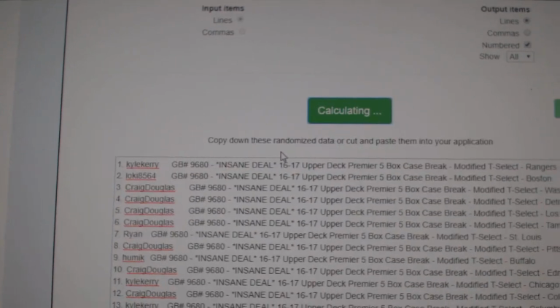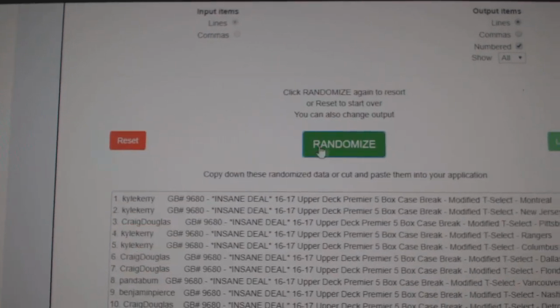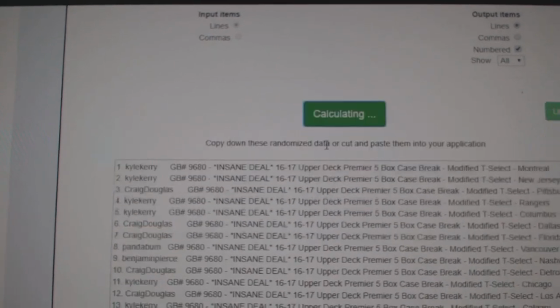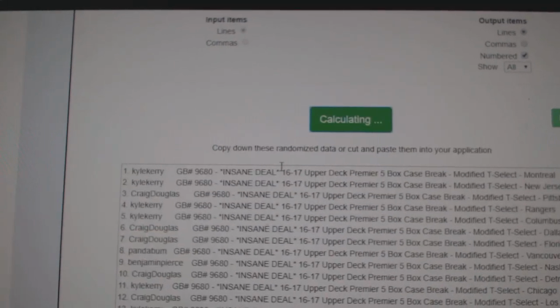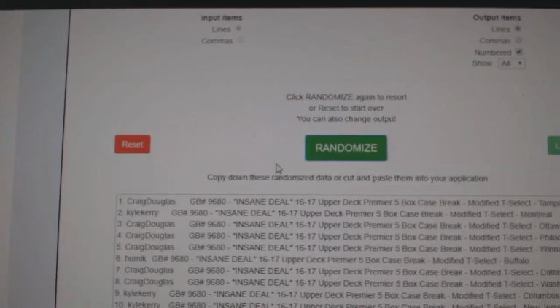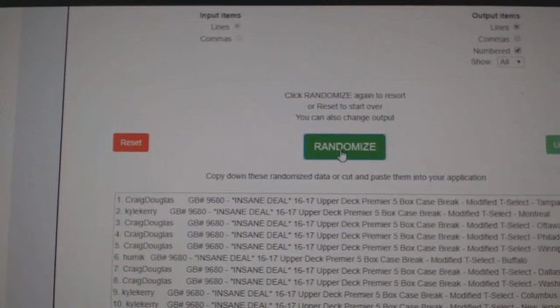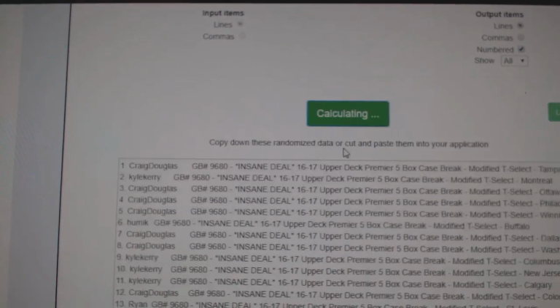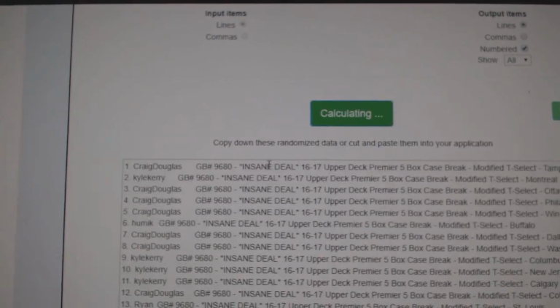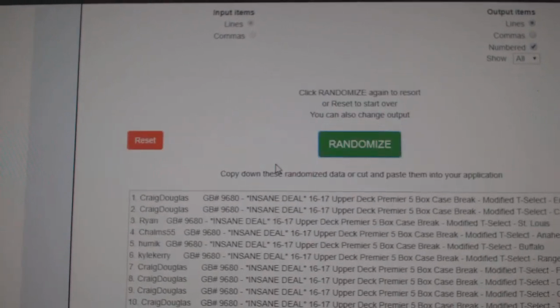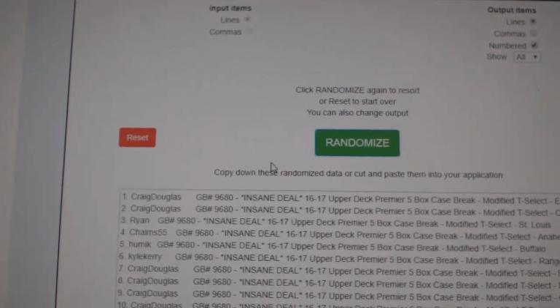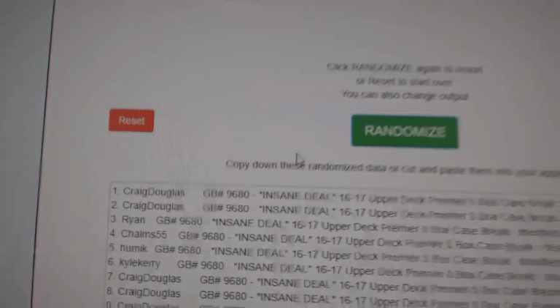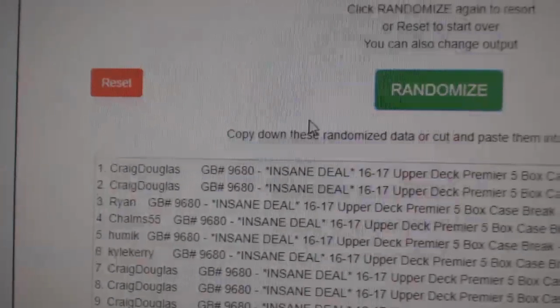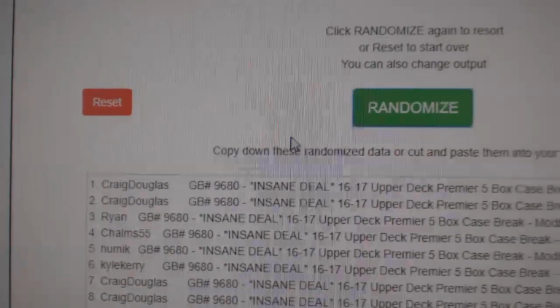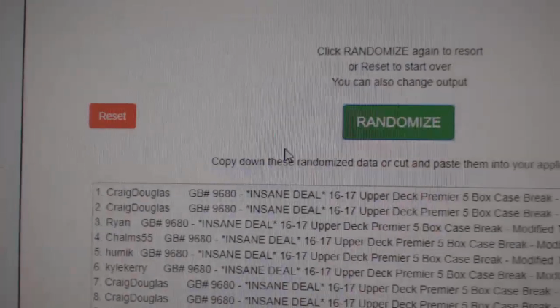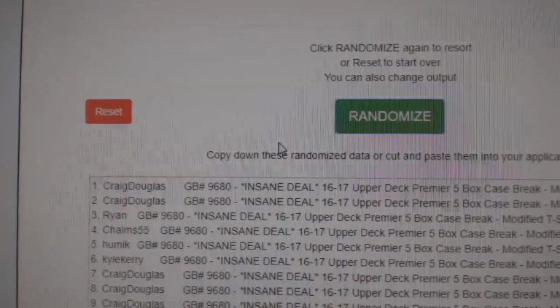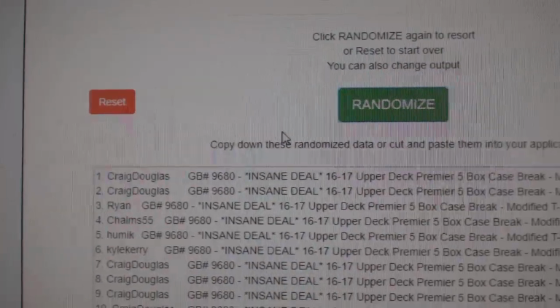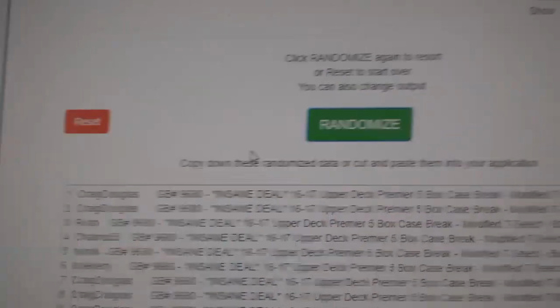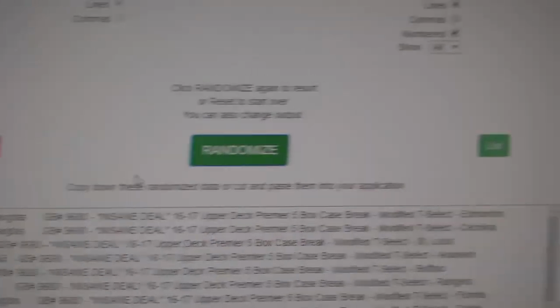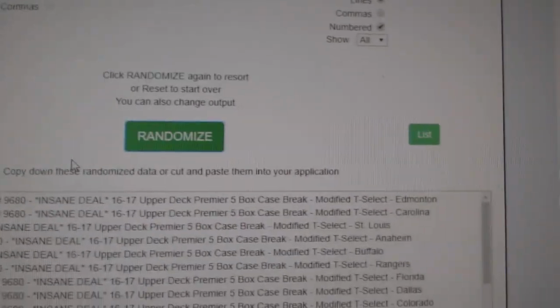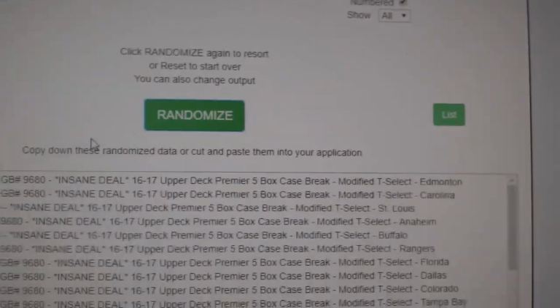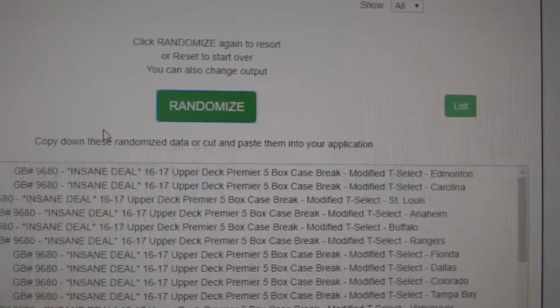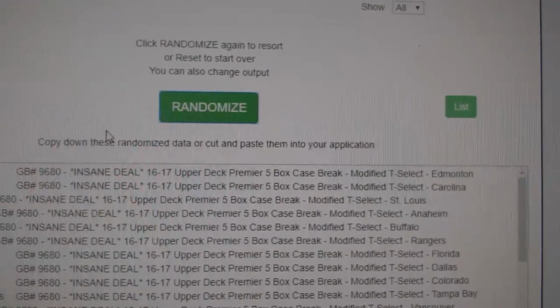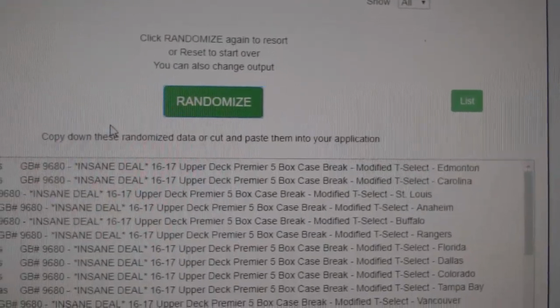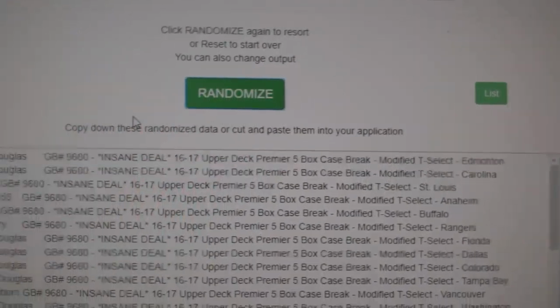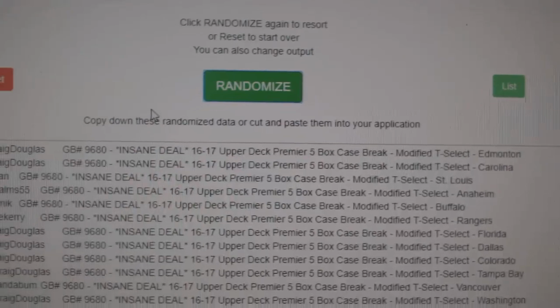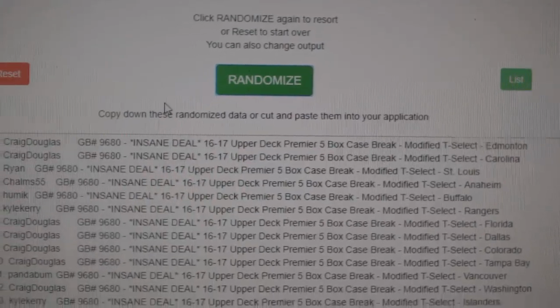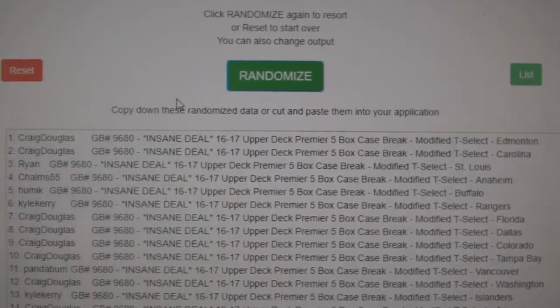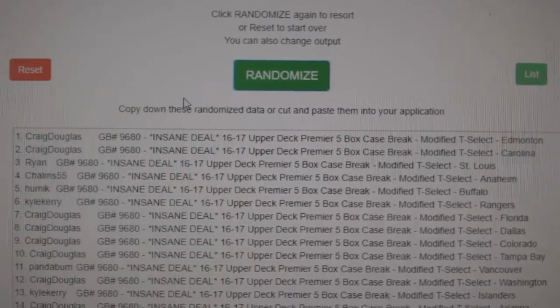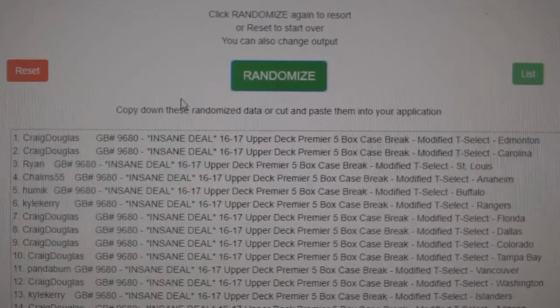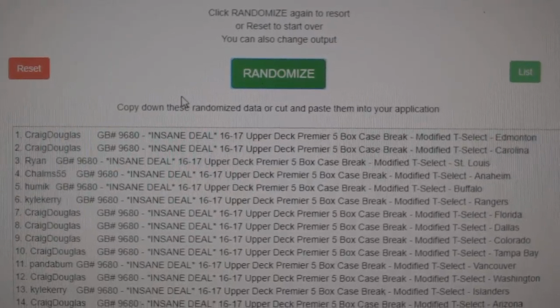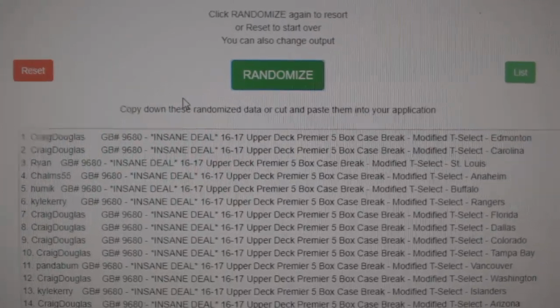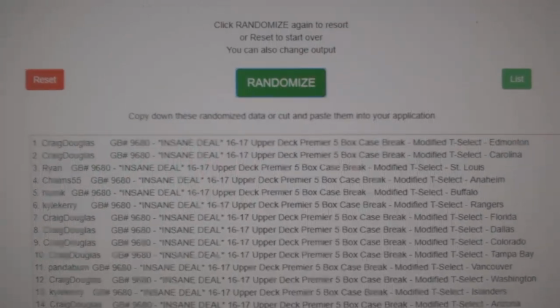One, two, three. Shocker — Mr. Craig with Edmonton gets them.